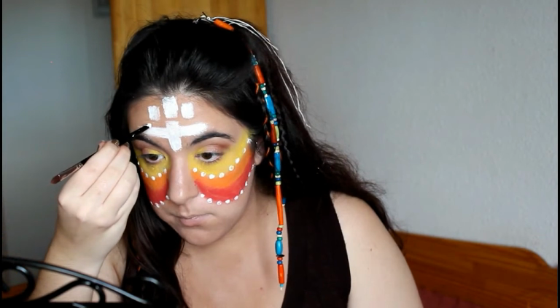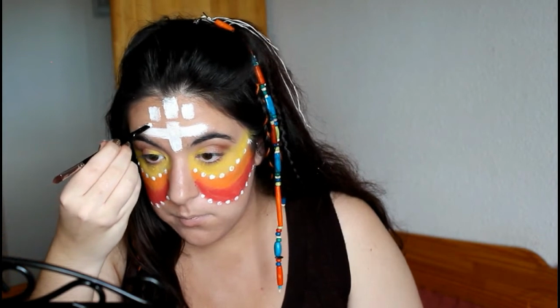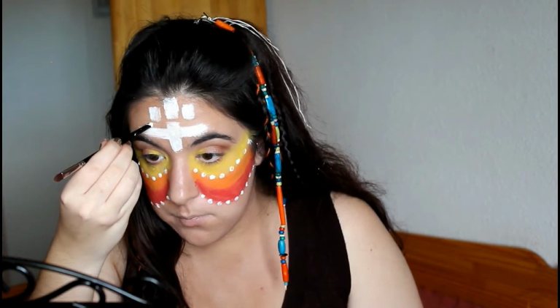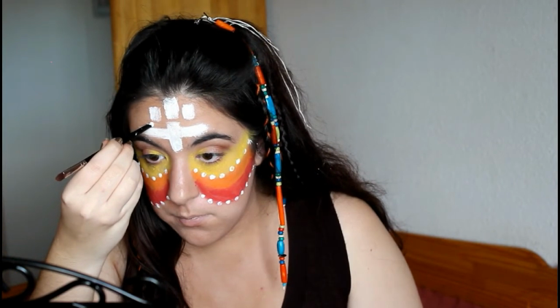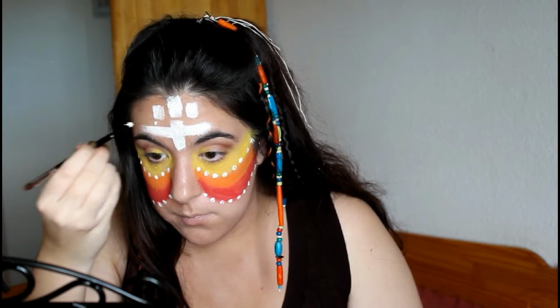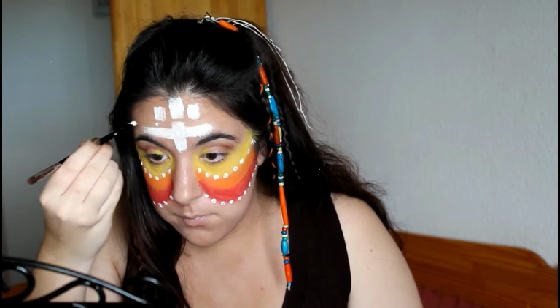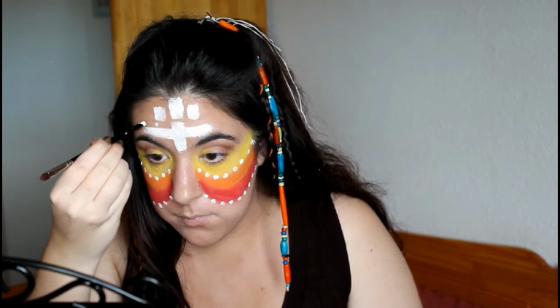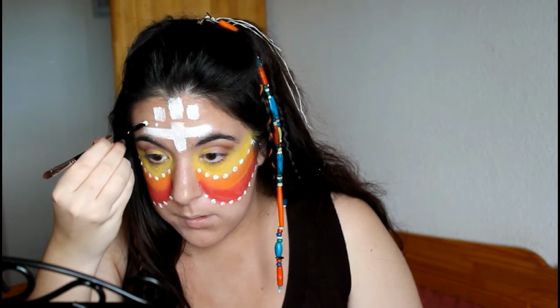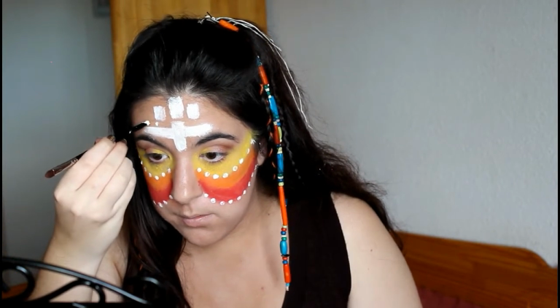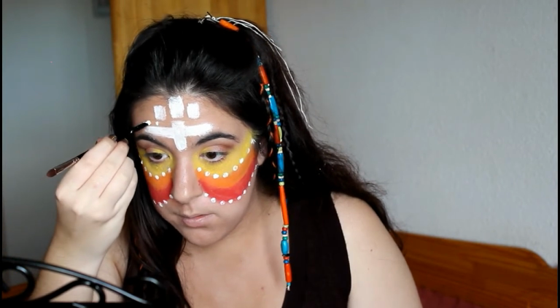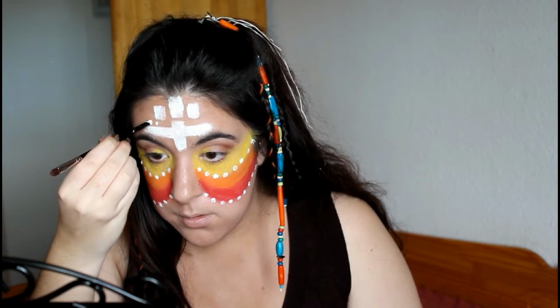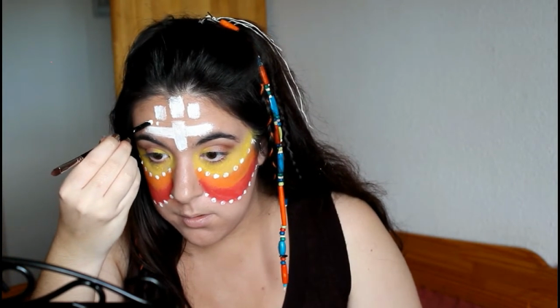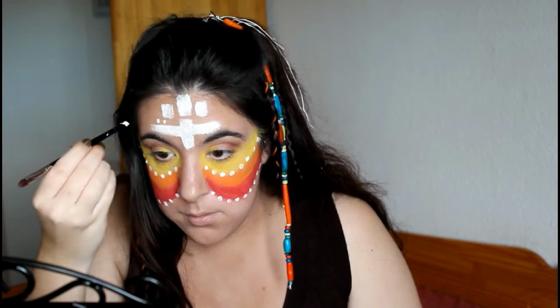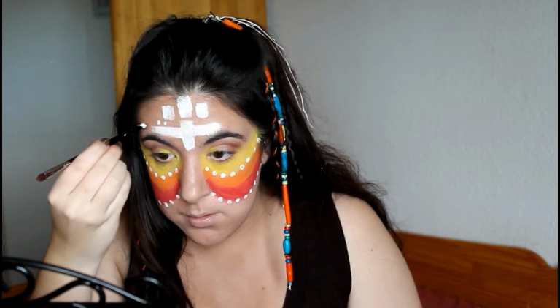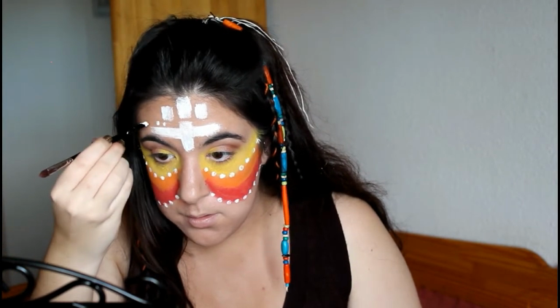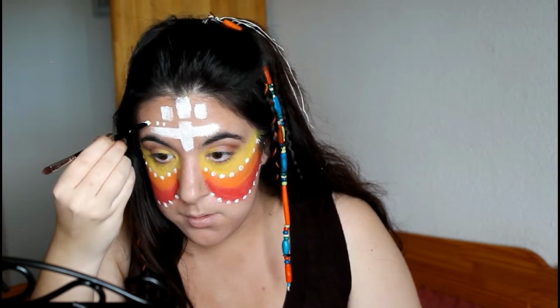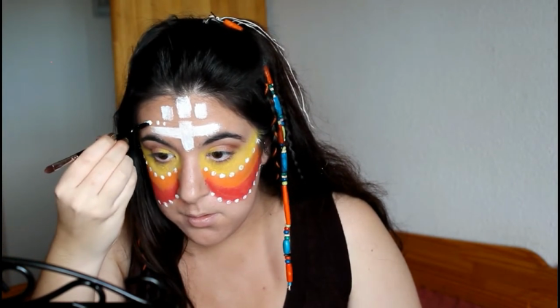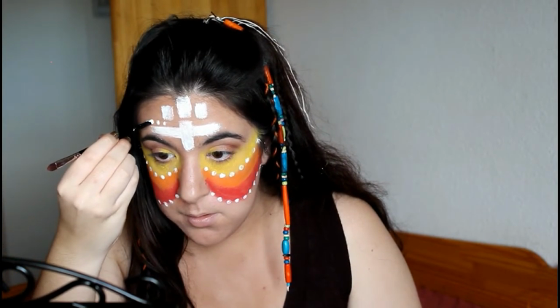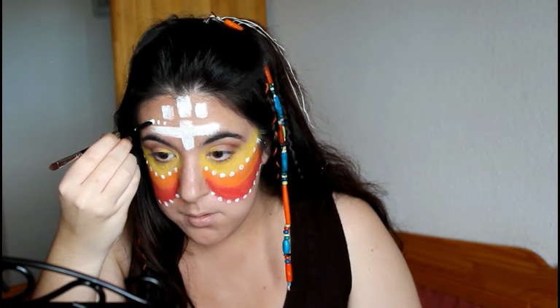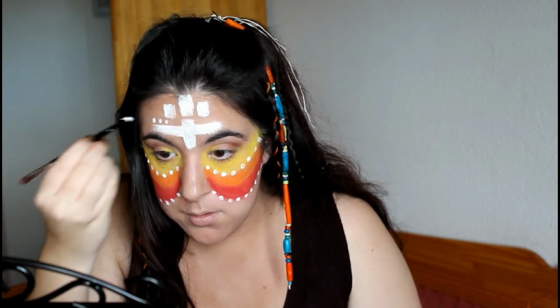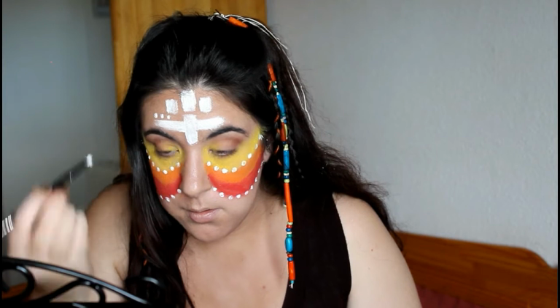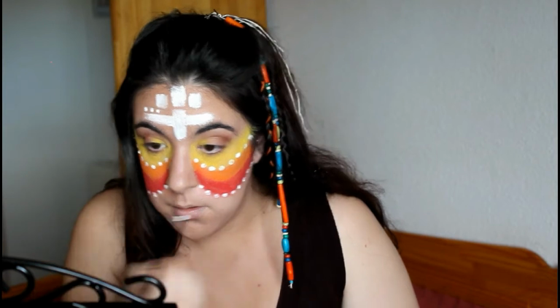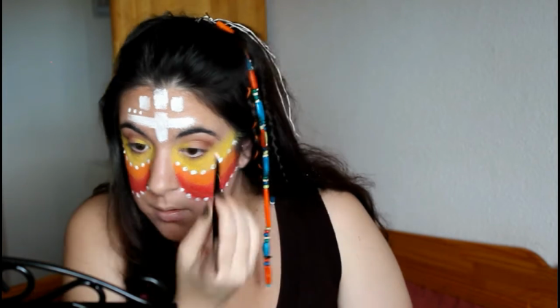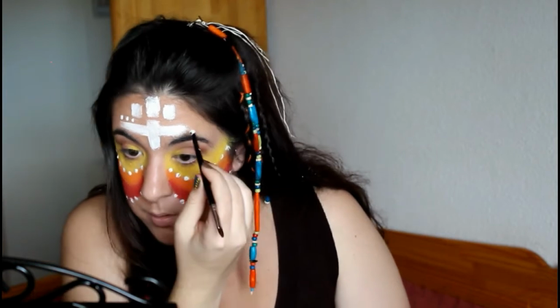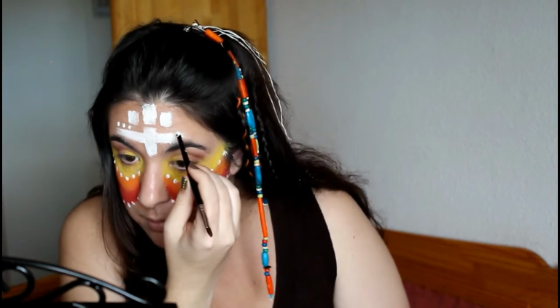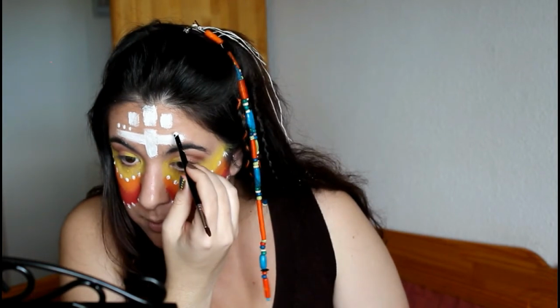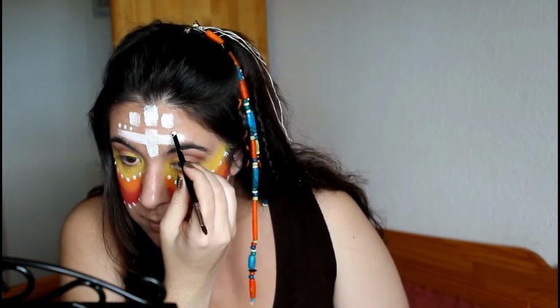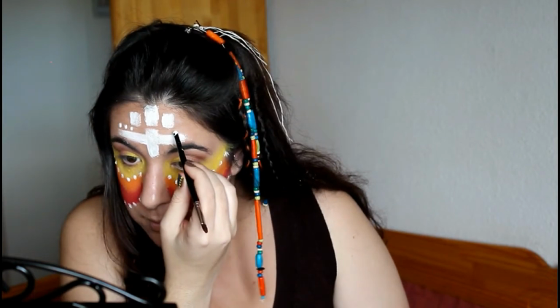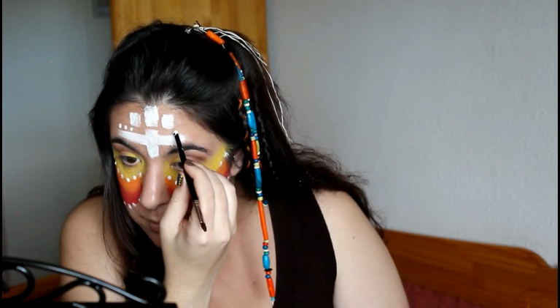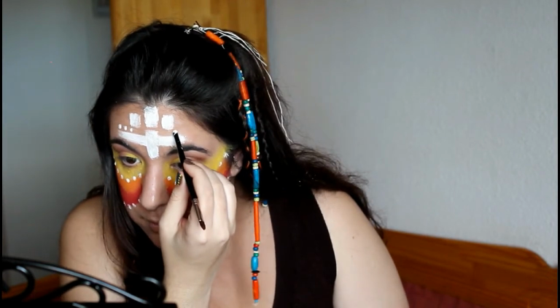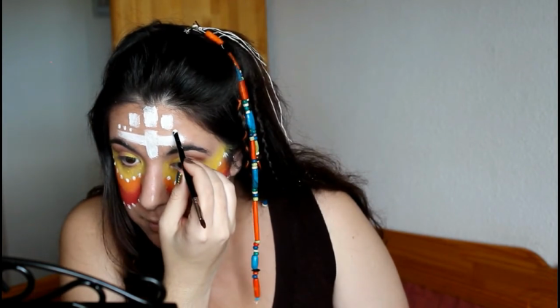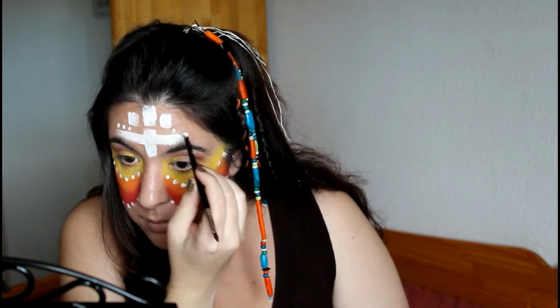Ahora, justo encima de la línea horizontal de la cruz, voy a poner tres puntos desde el medio hasta el final, con acuacolor blanco también.